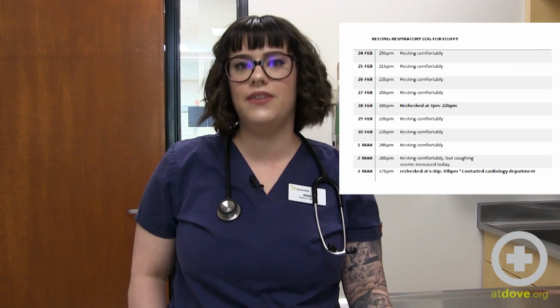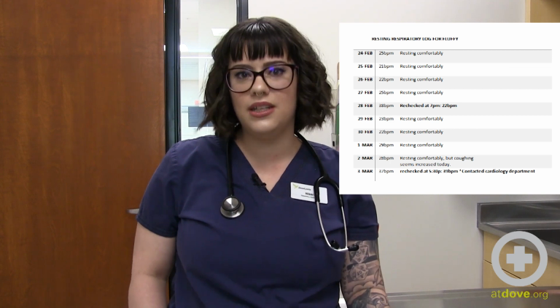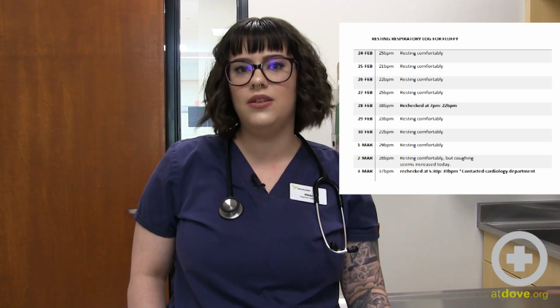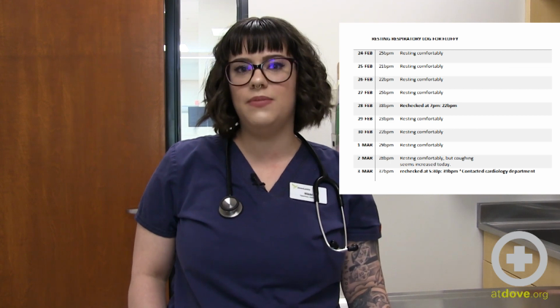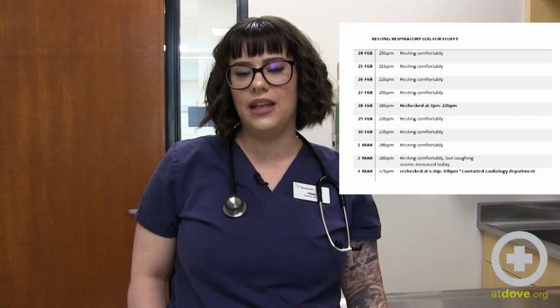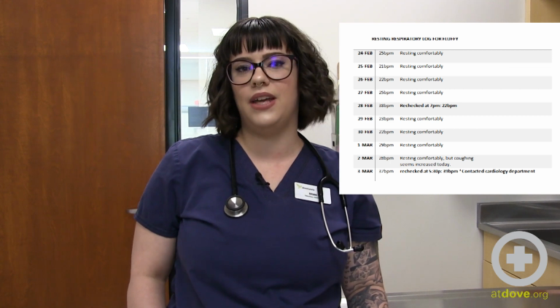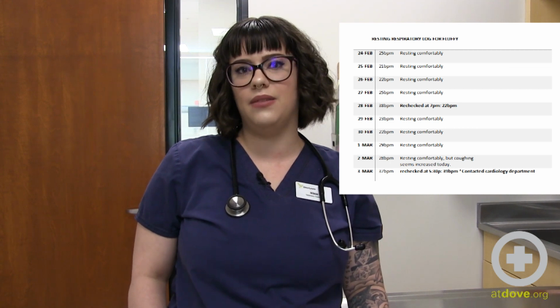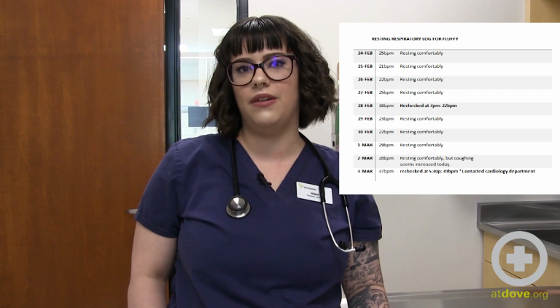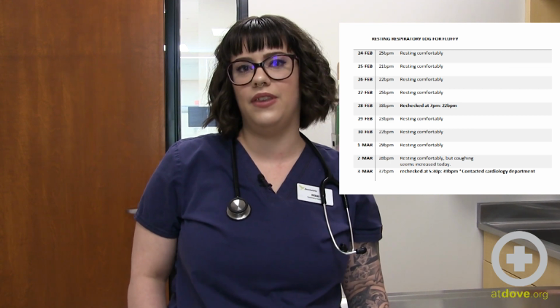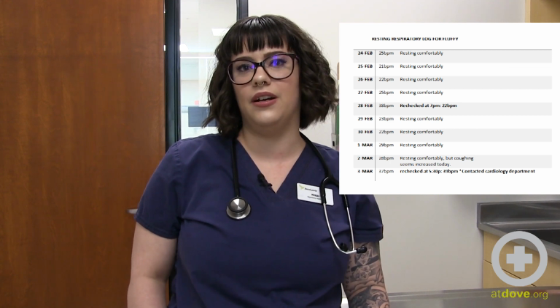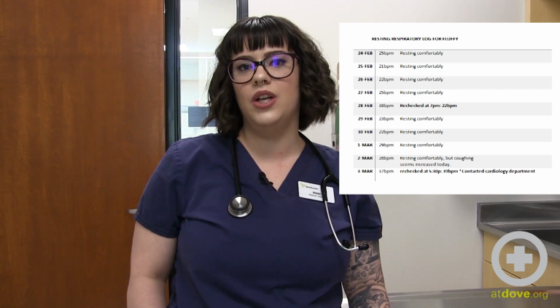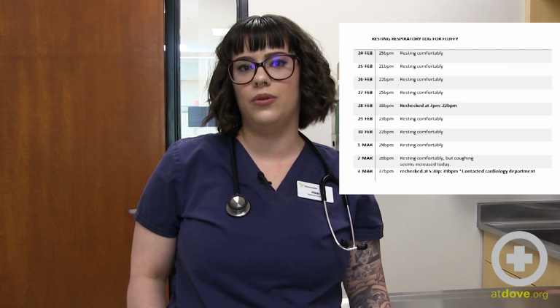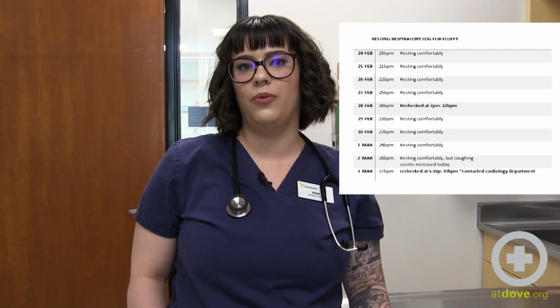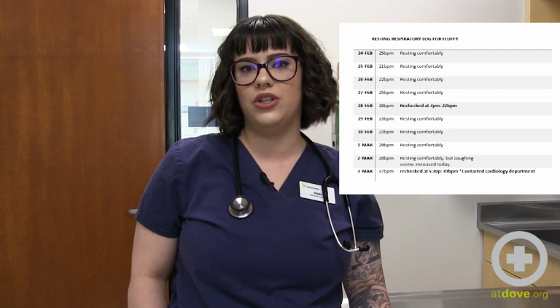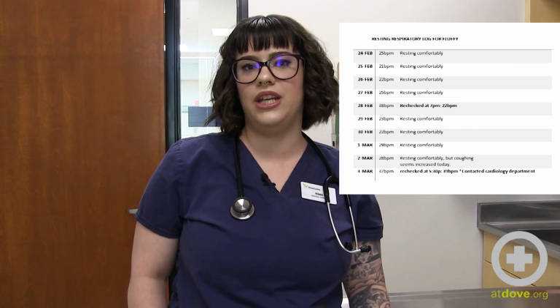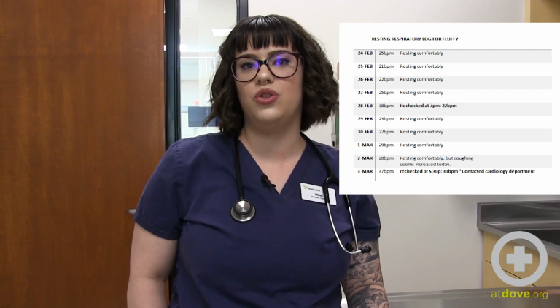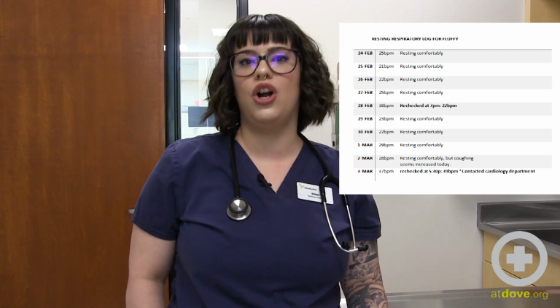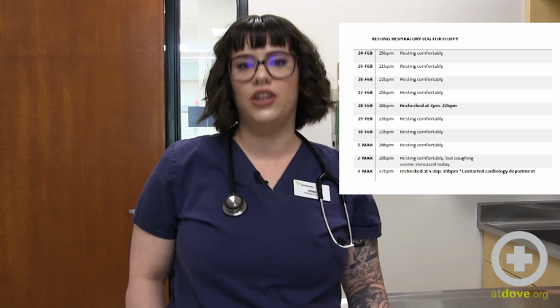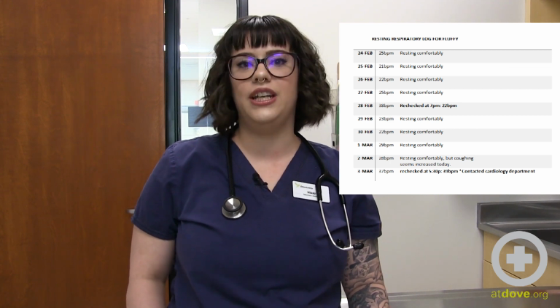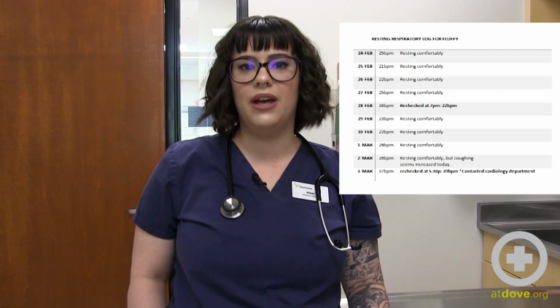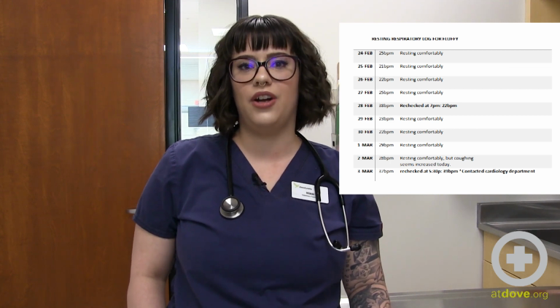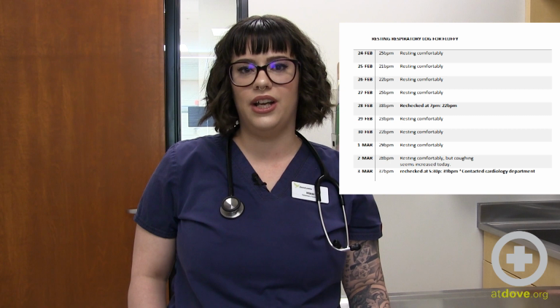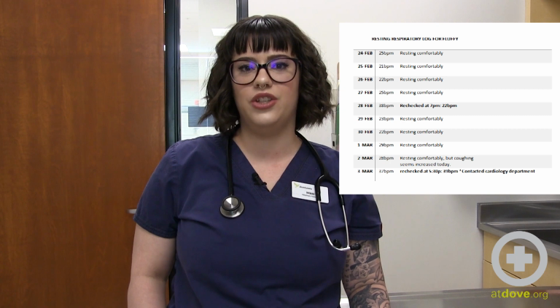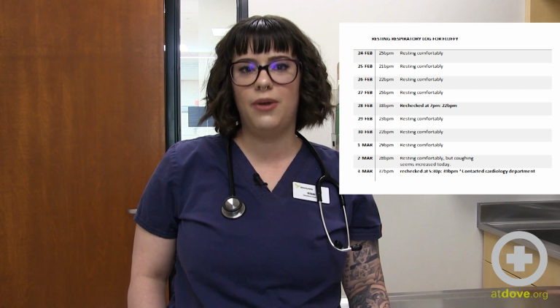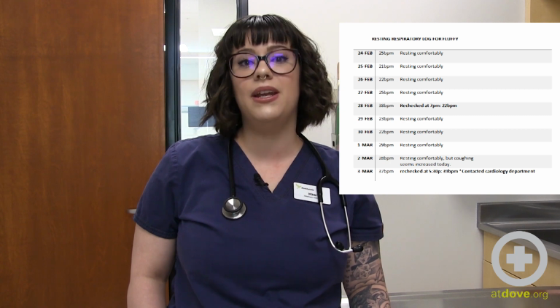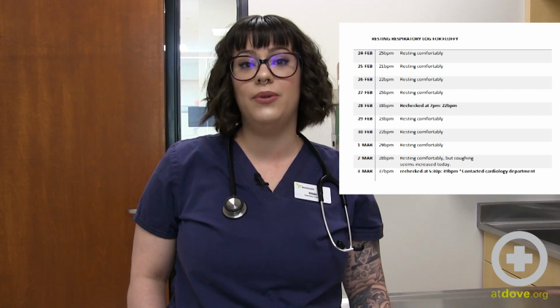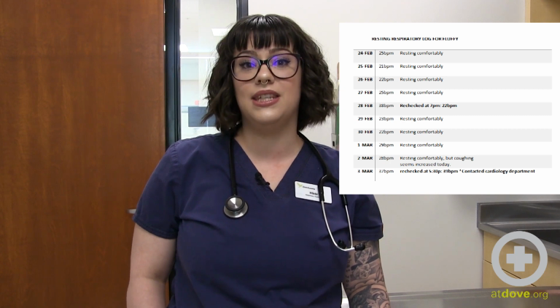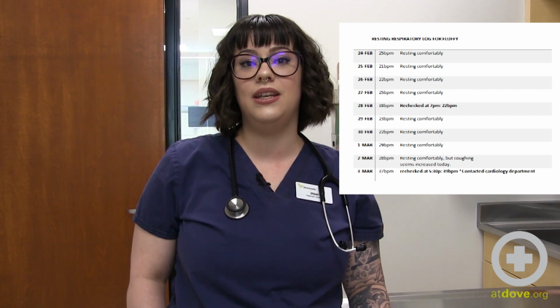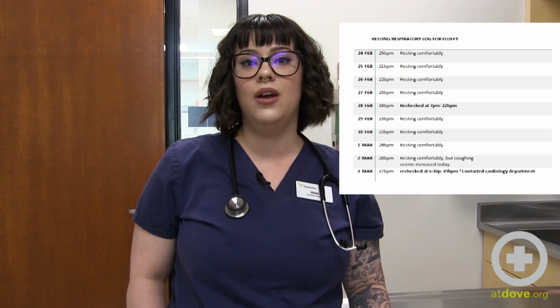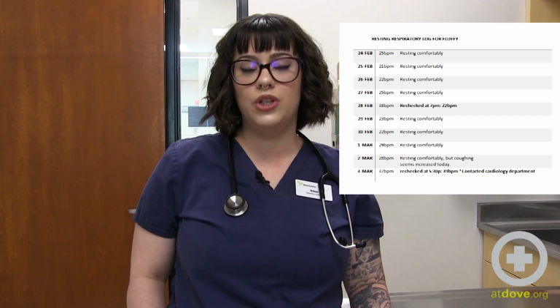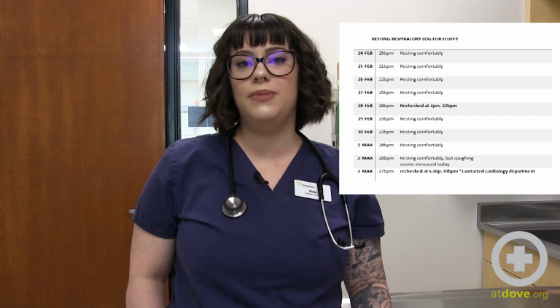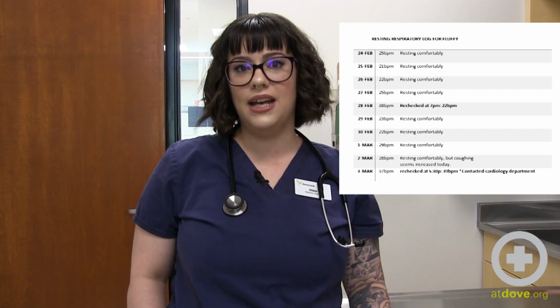But if it continues to be elevated above their normal range, then you should call or email the cardiology department and we can see what should be done.